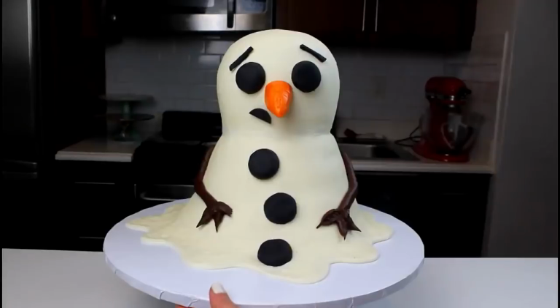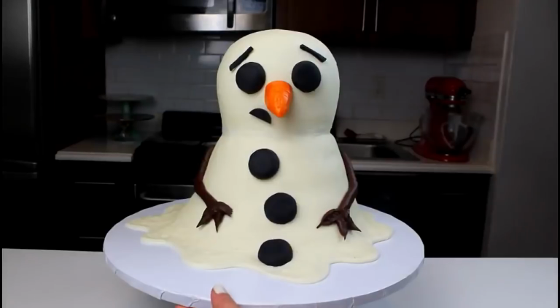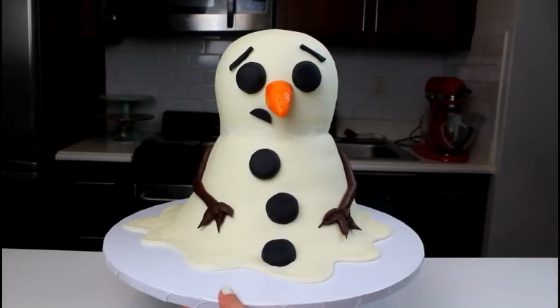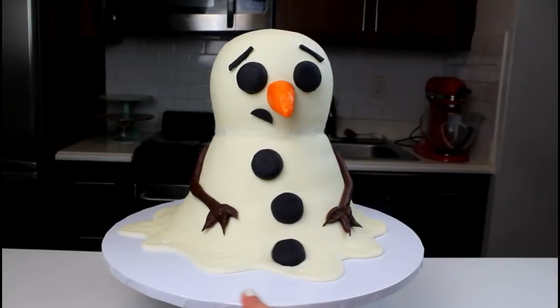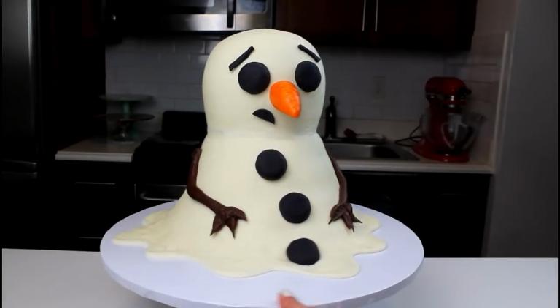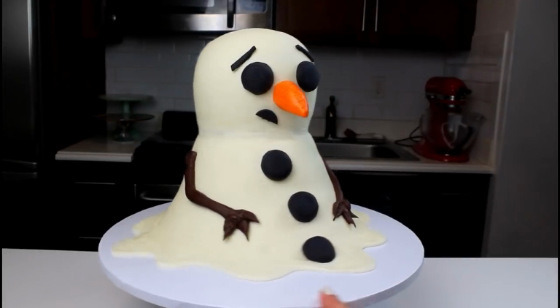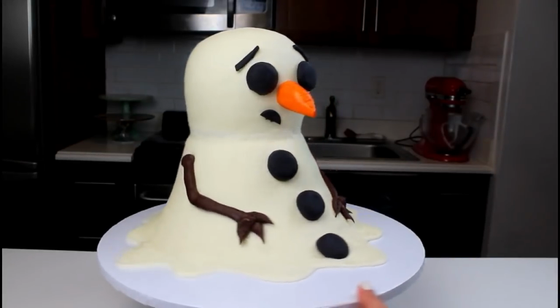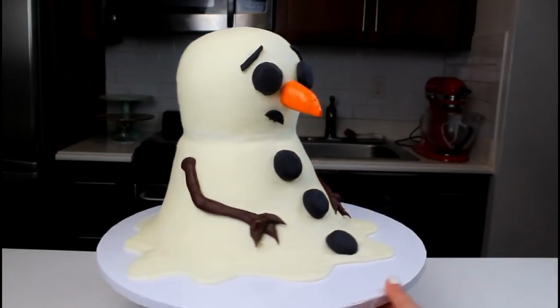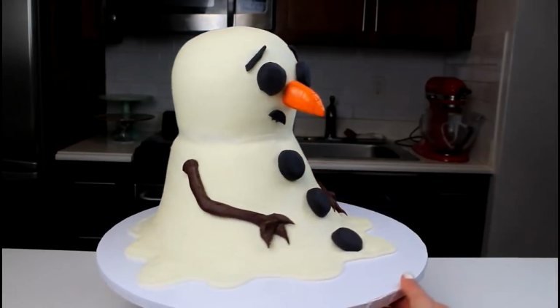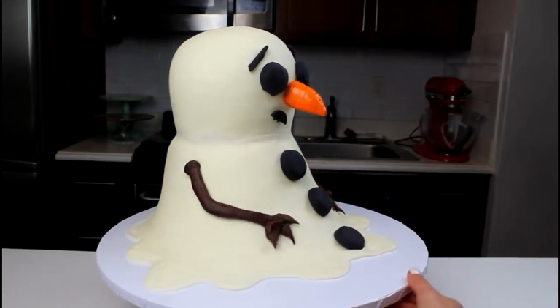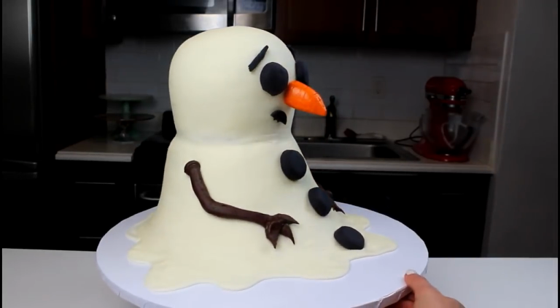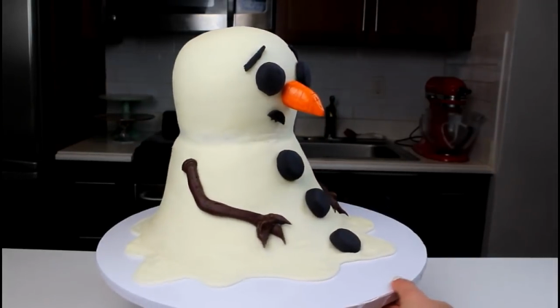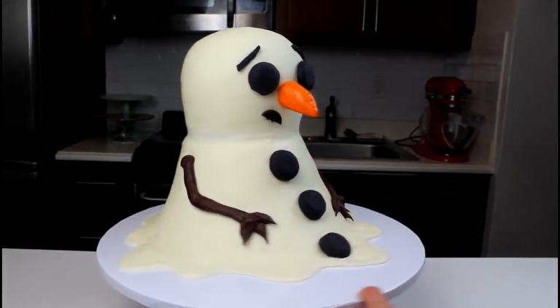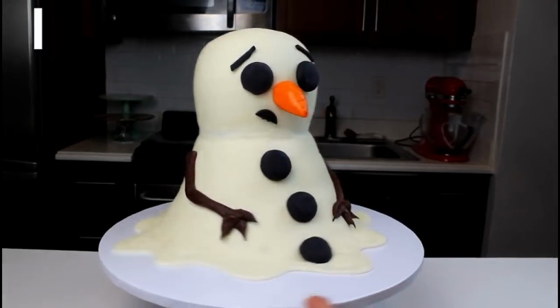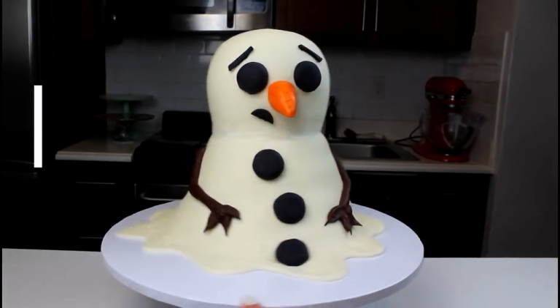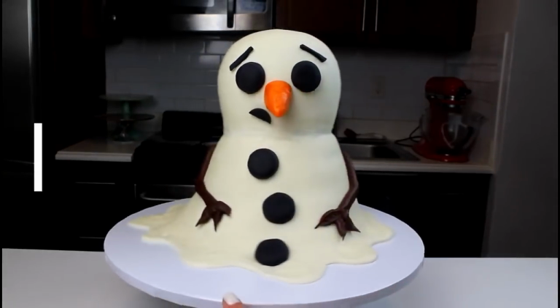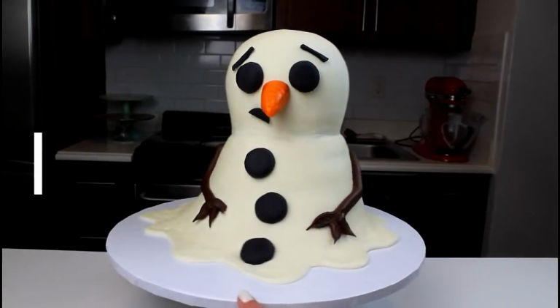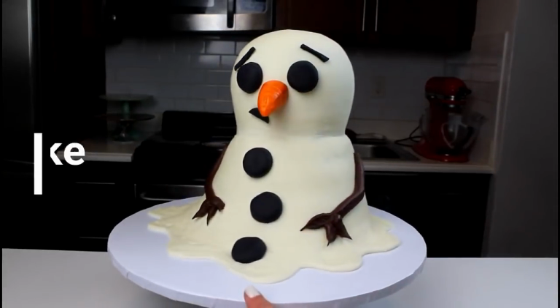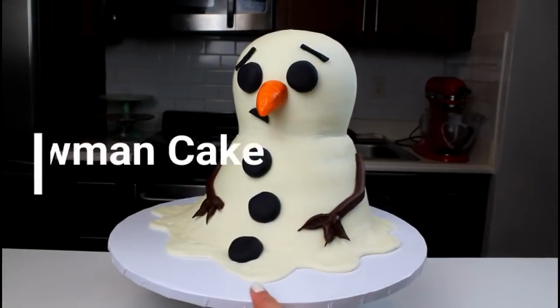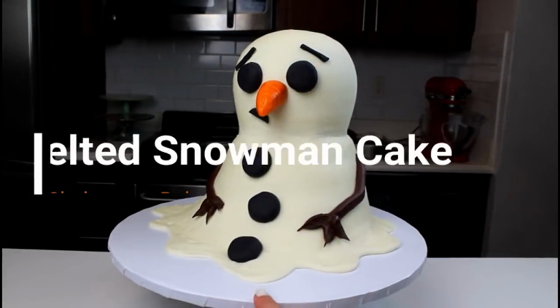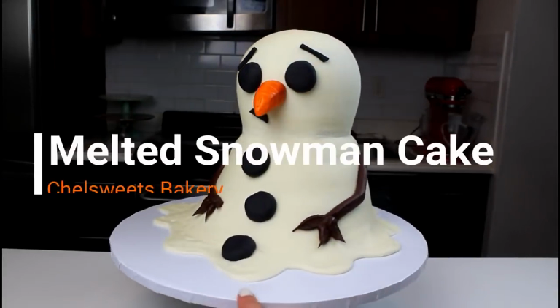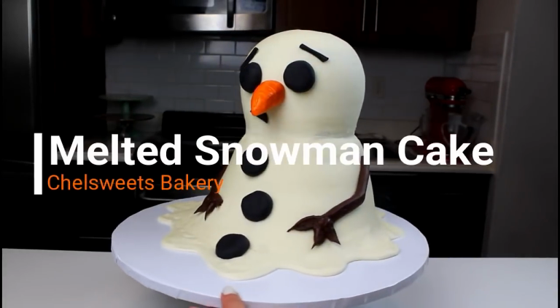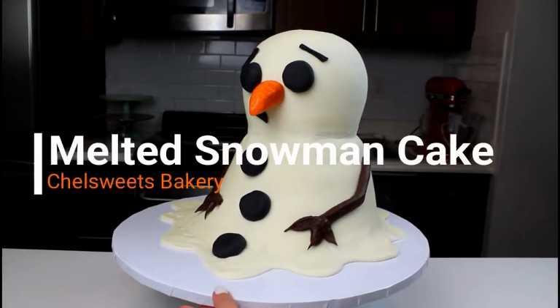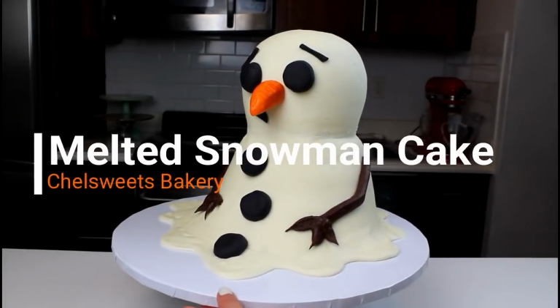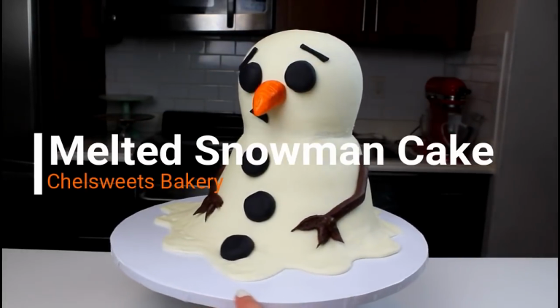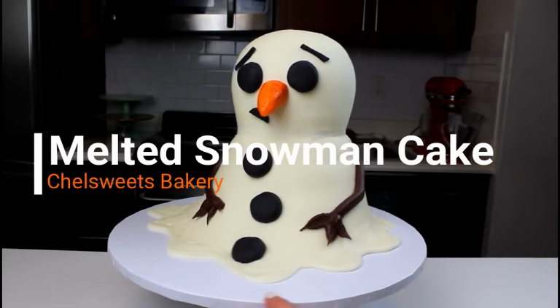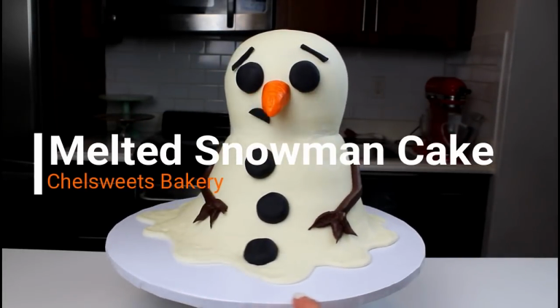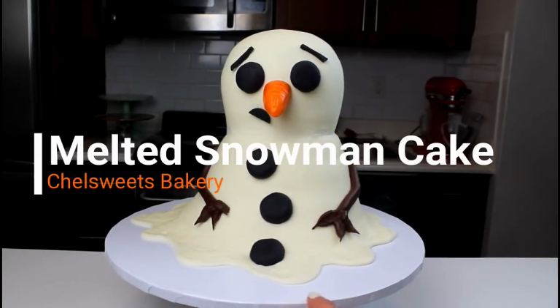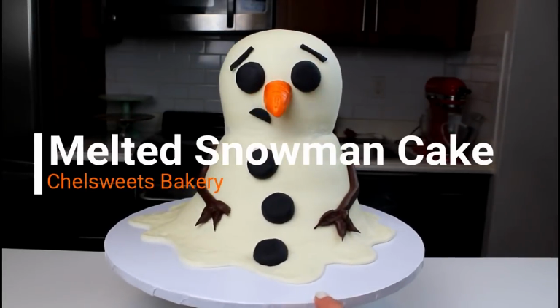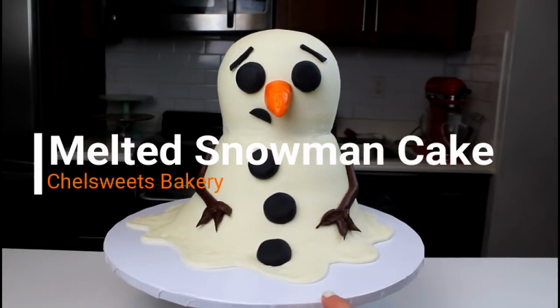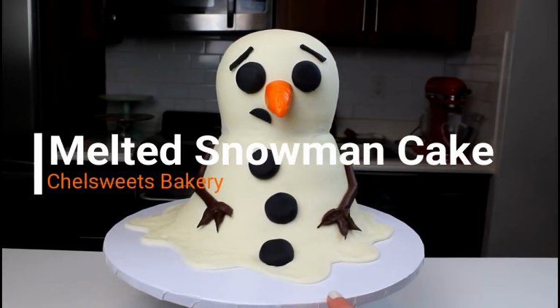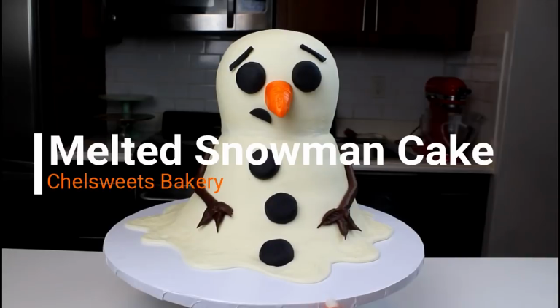Welcome back to the Chill Sweets Kitchen. Today I'm showing you guys how to make this melted snowman cake.